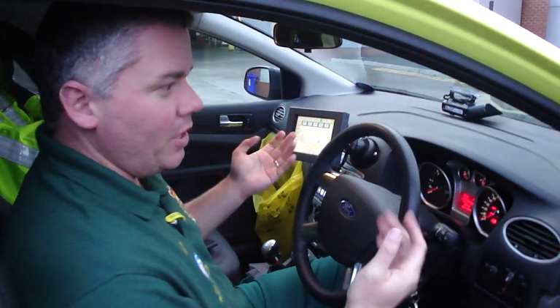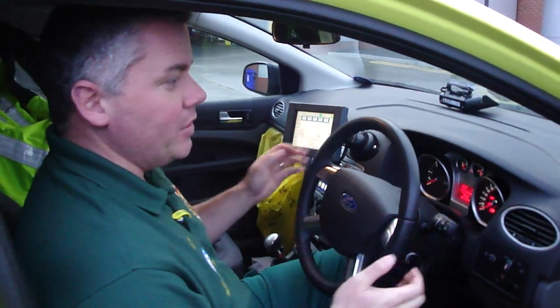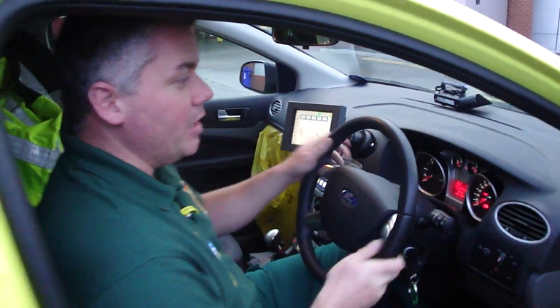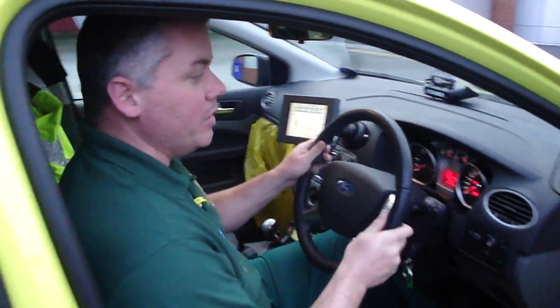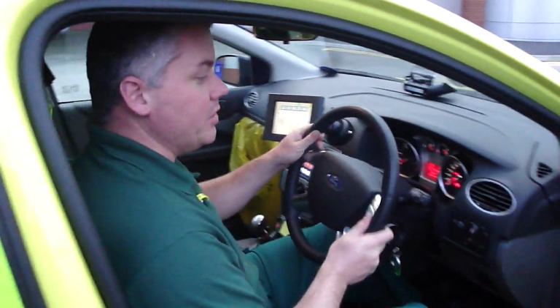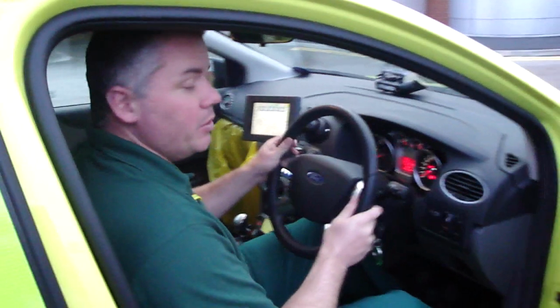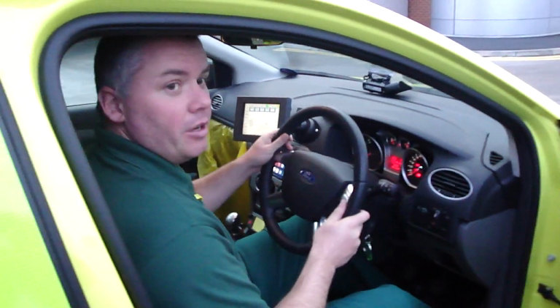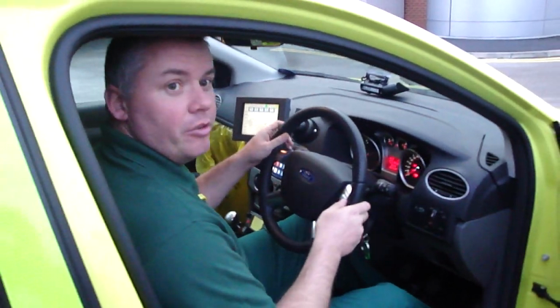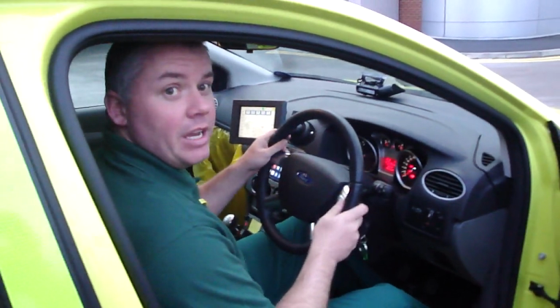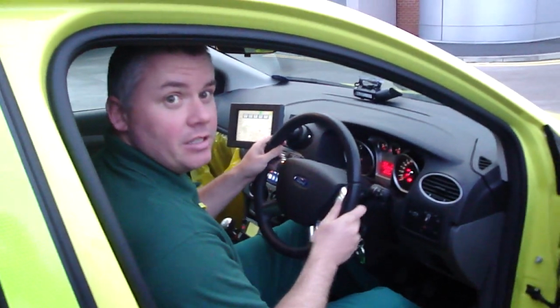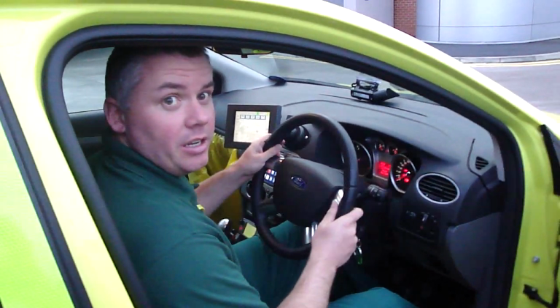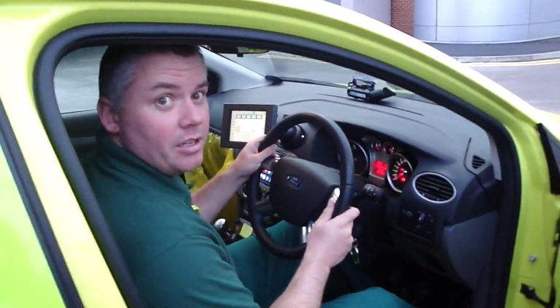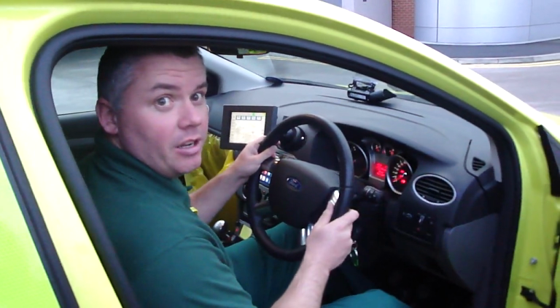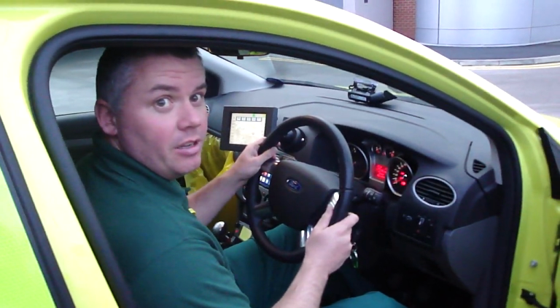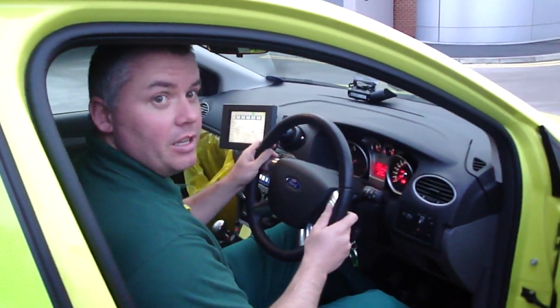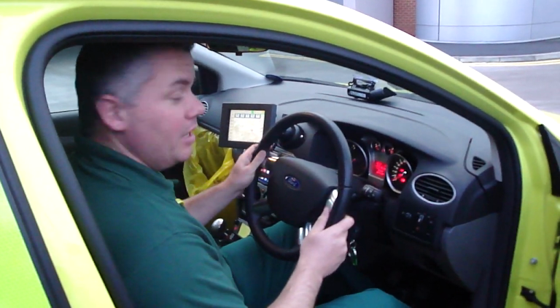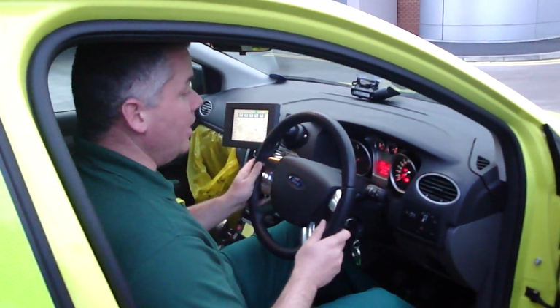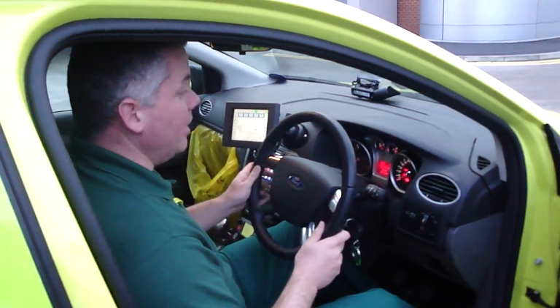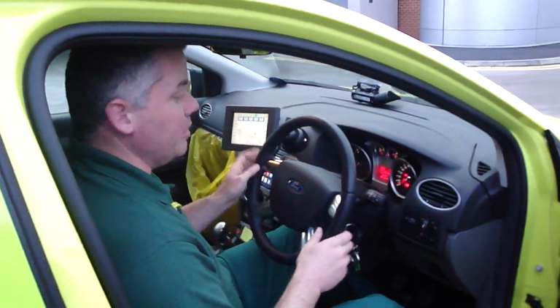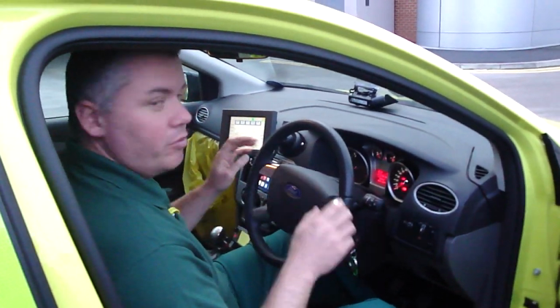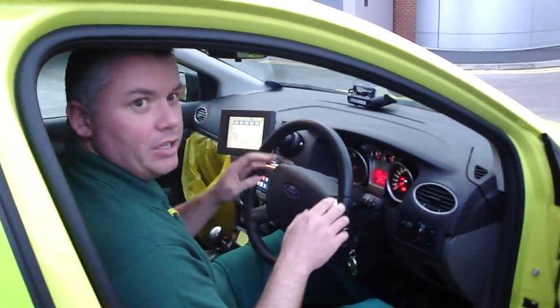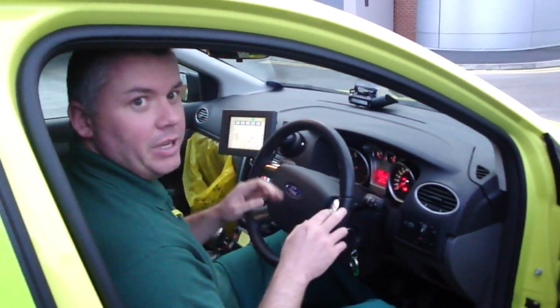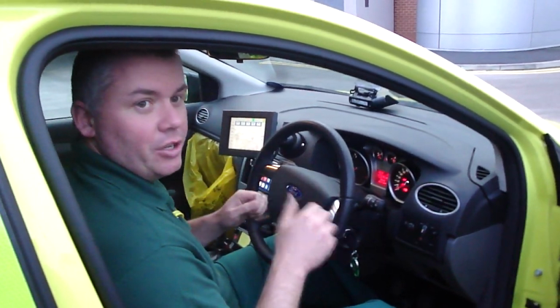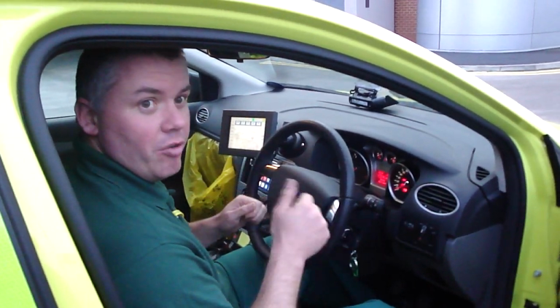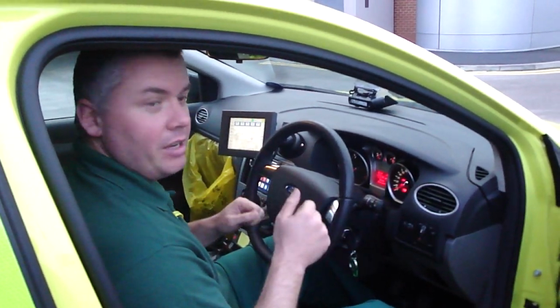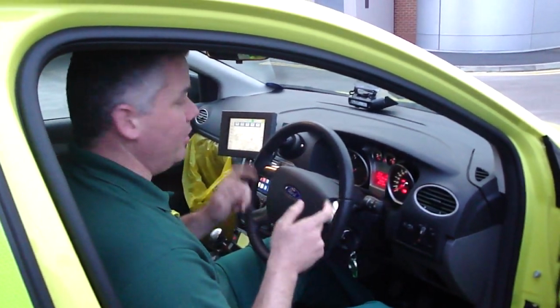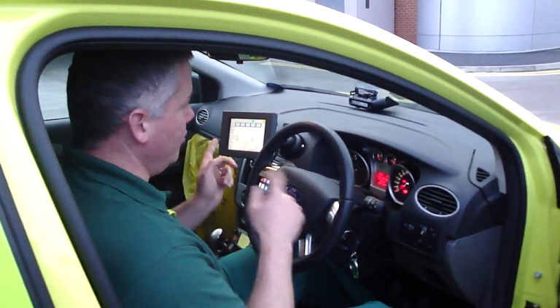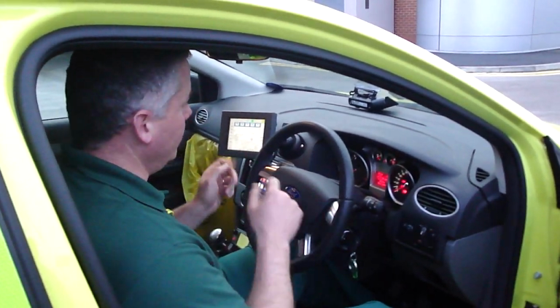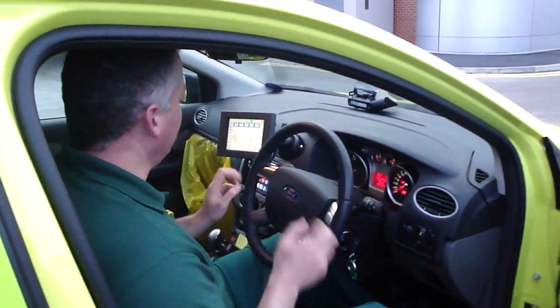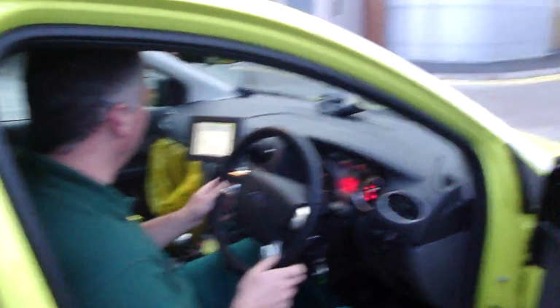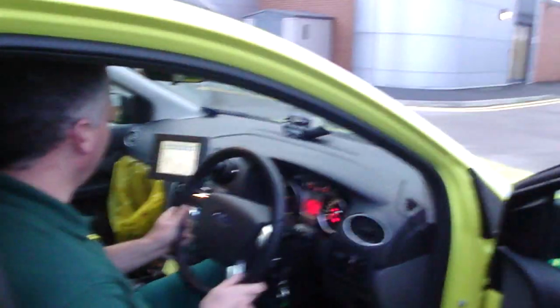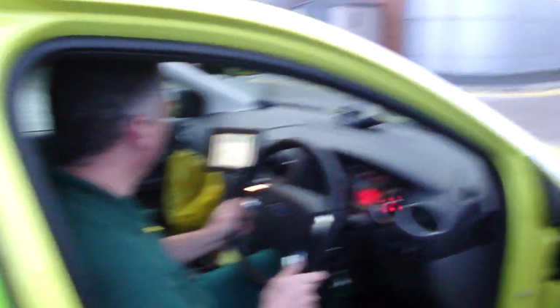Driver's side with the steering wheel on the right side of the car — as in right being correct, not the wrong side on the left.